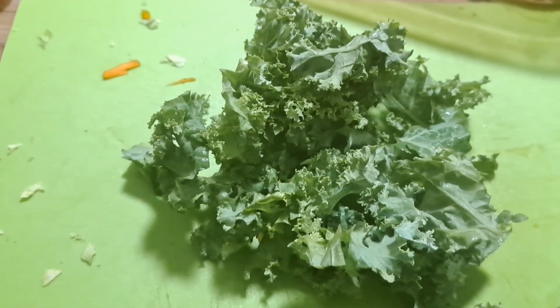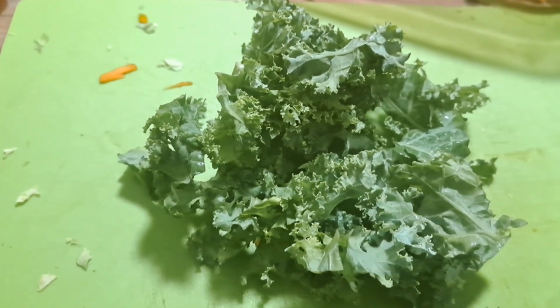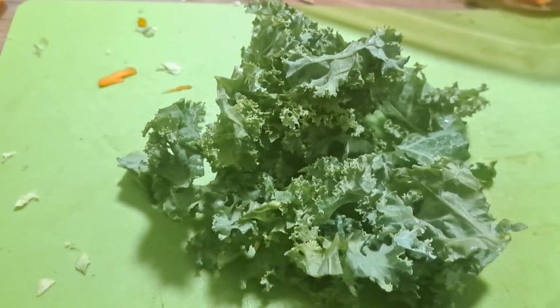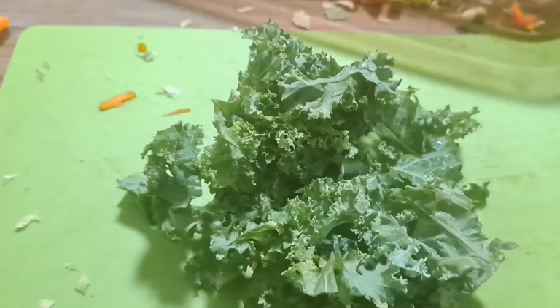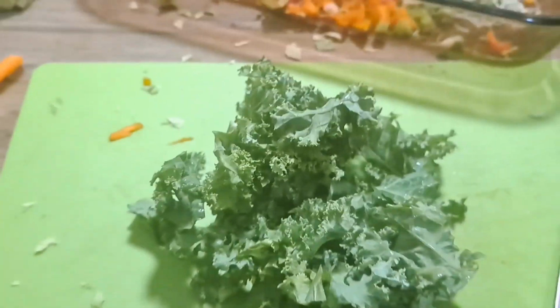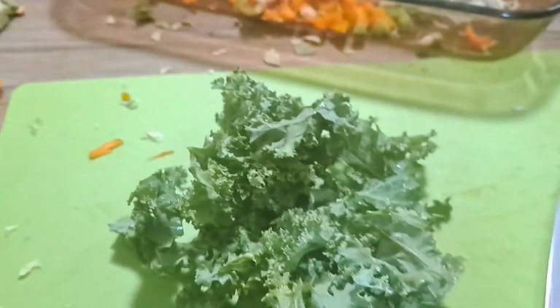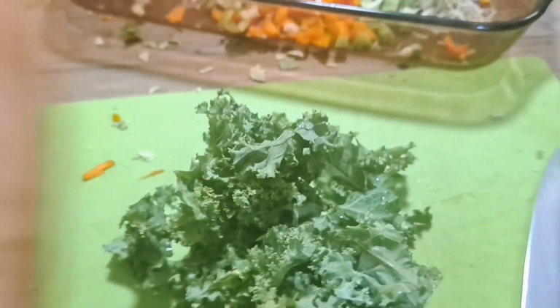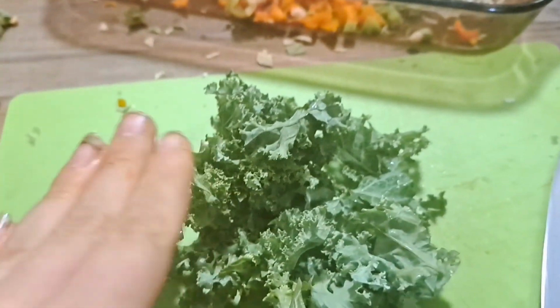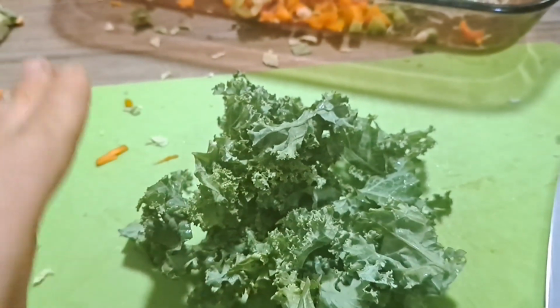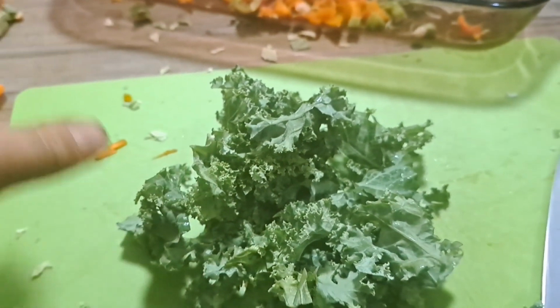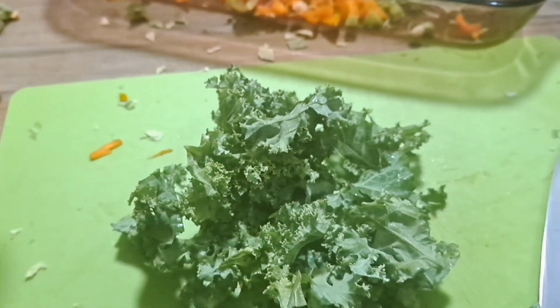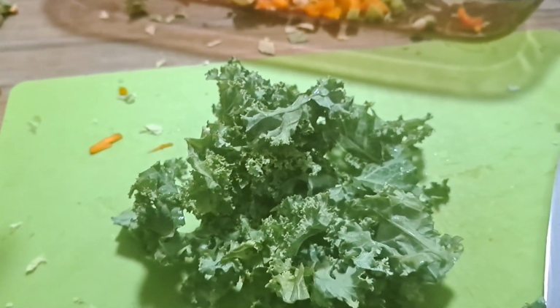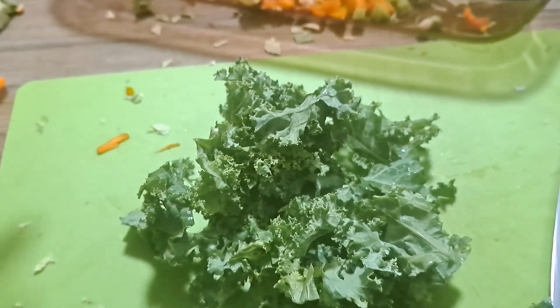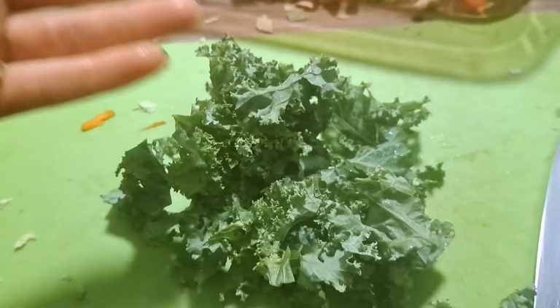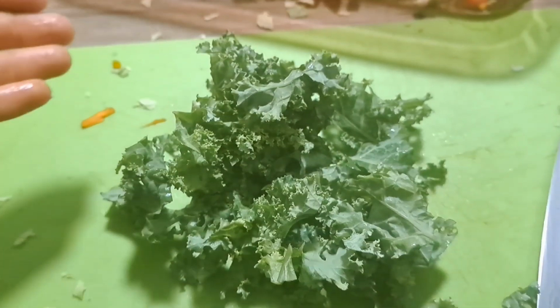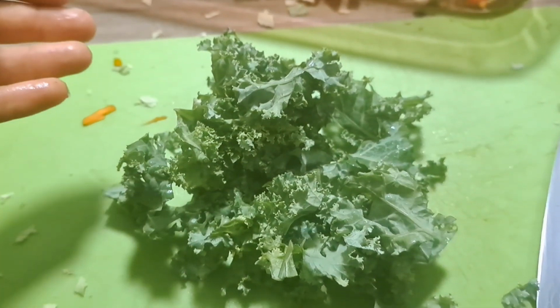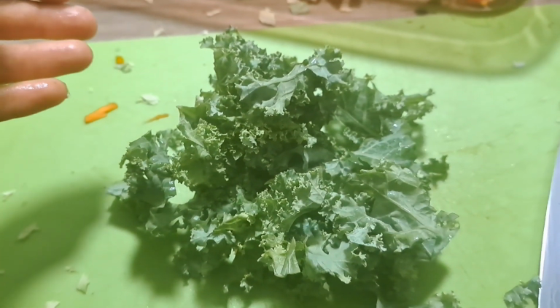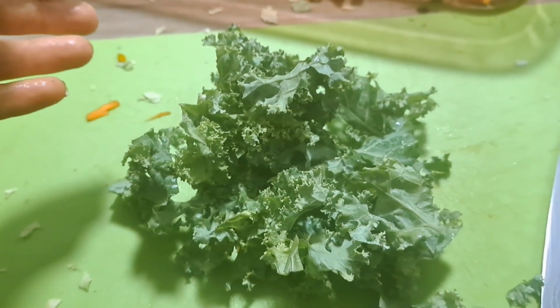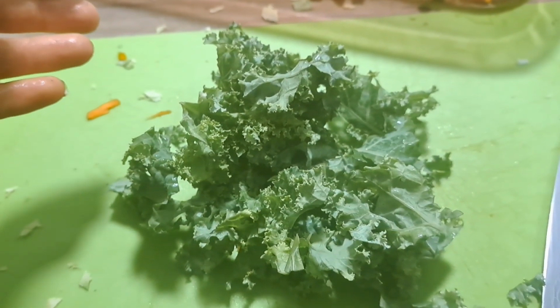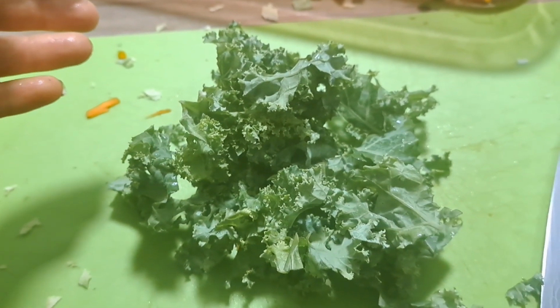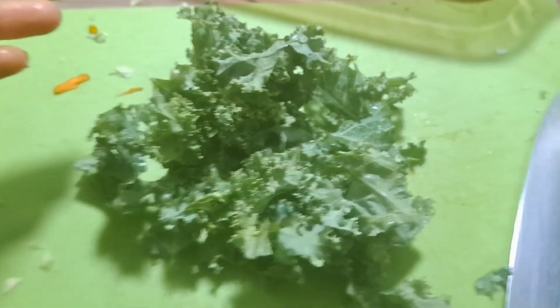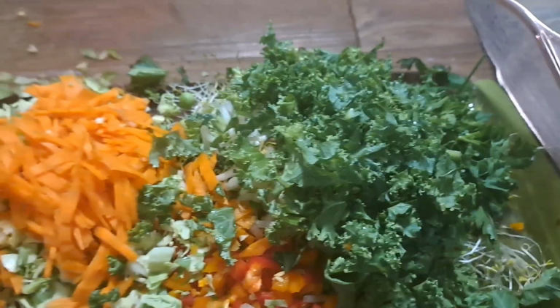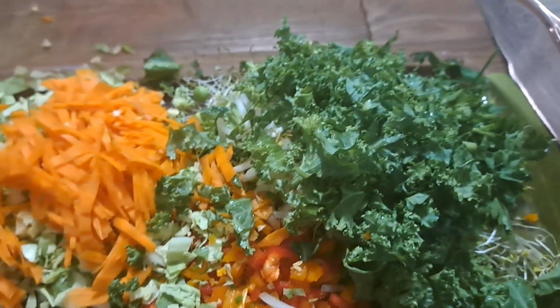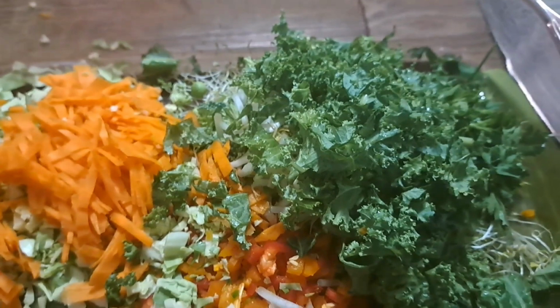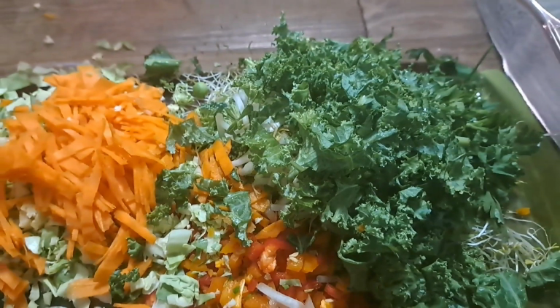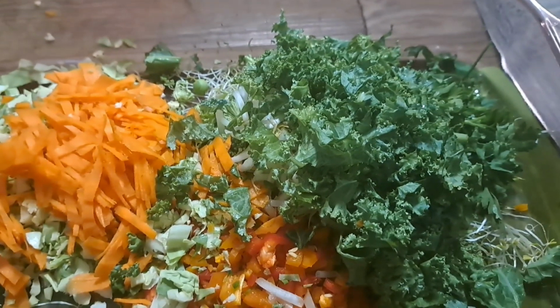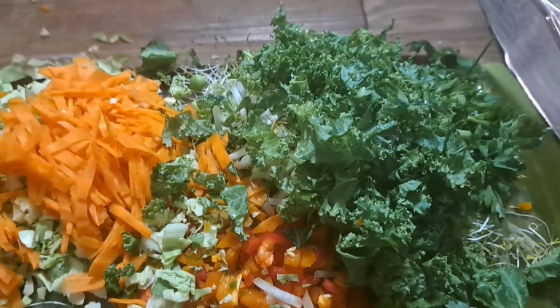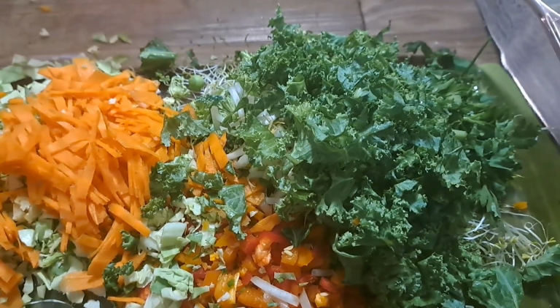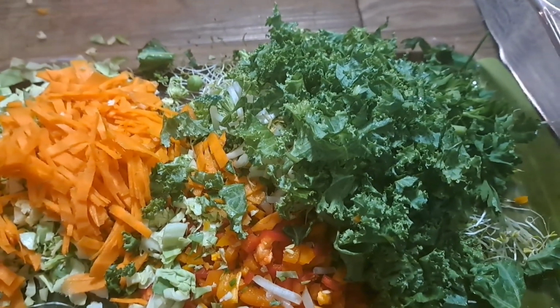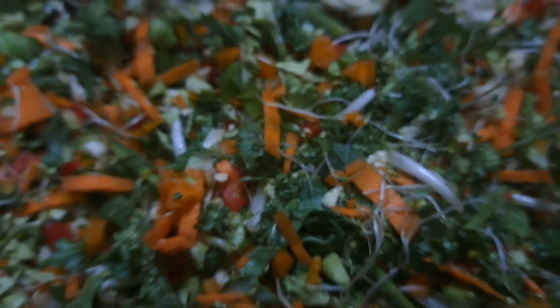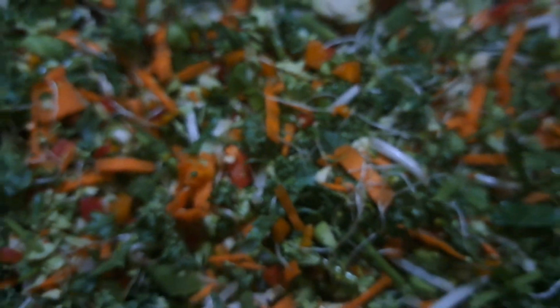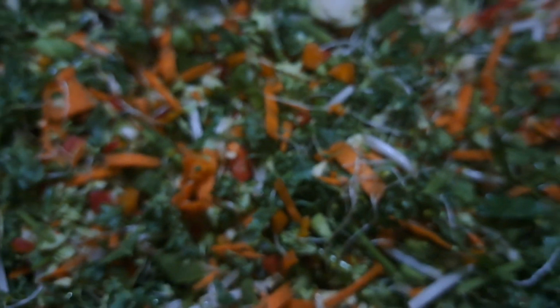Moving on to kale — you're going to chop this just like the parsley, so not really much to explain. Add that to the bowl, mix it up, and then you're done with the base.